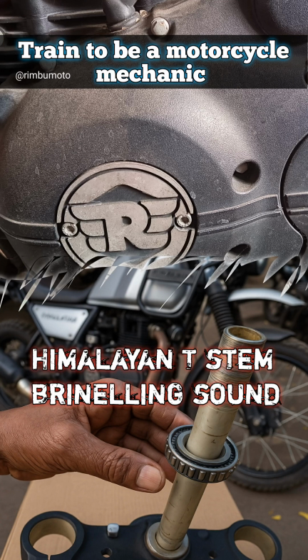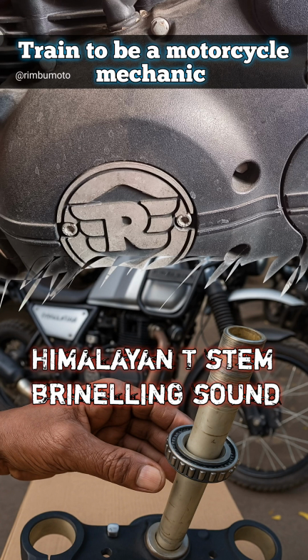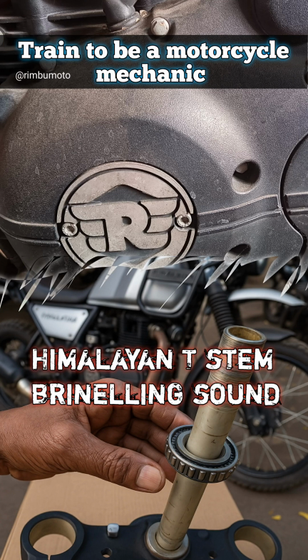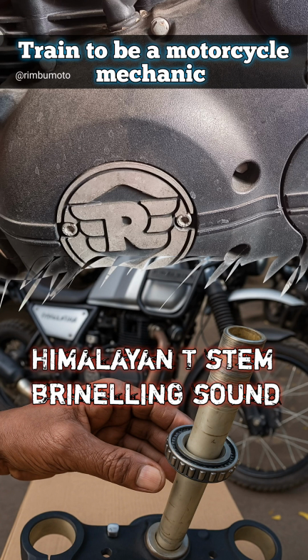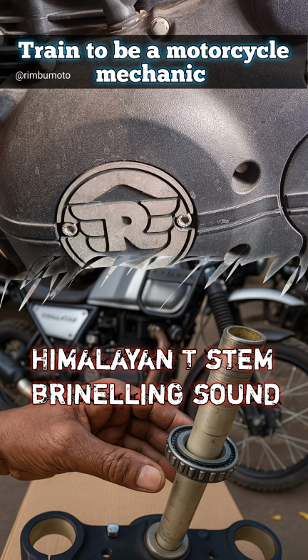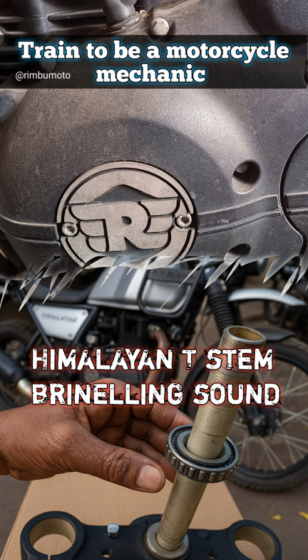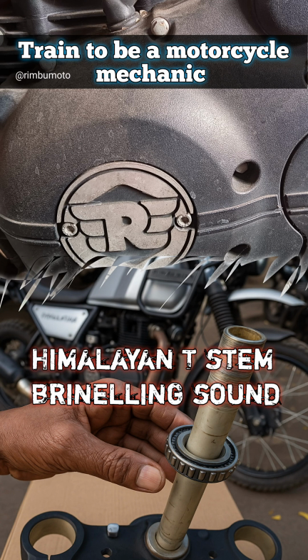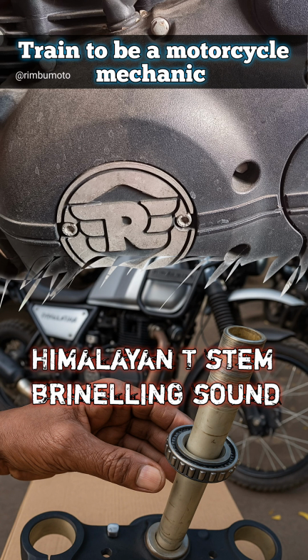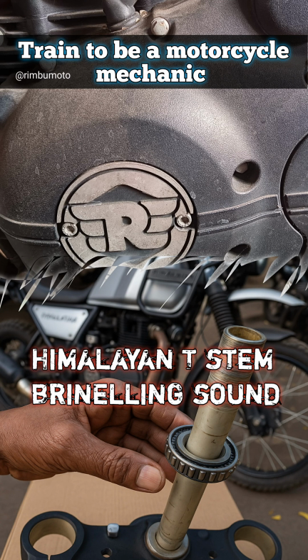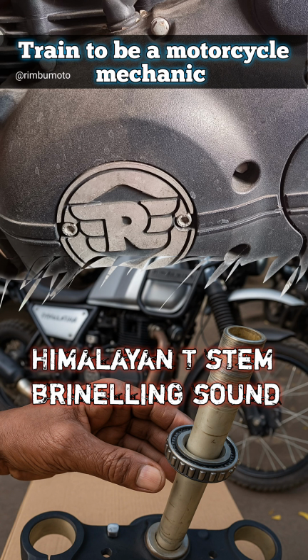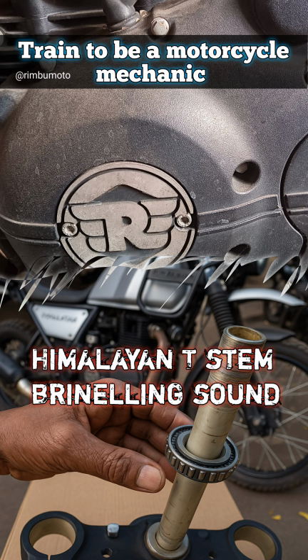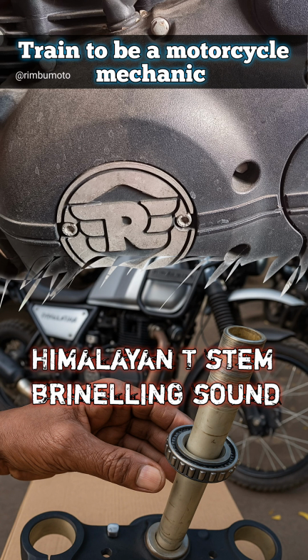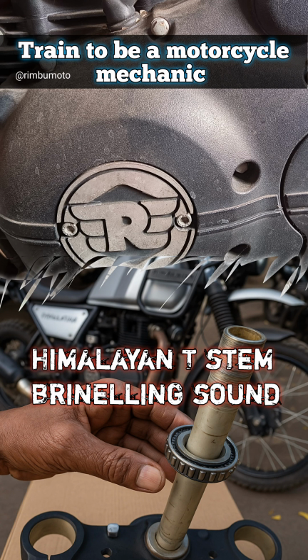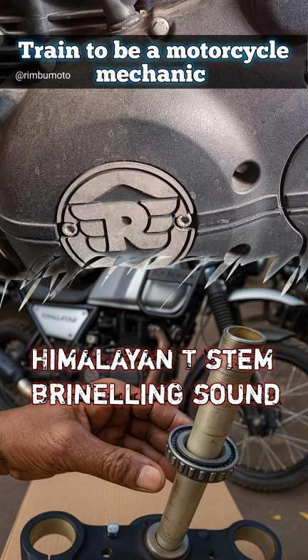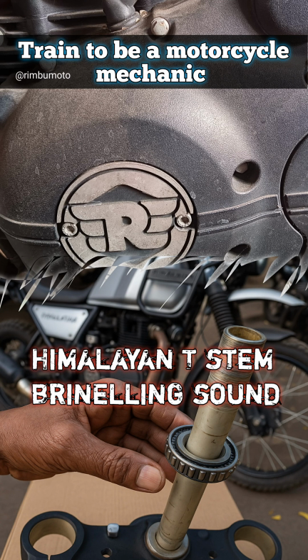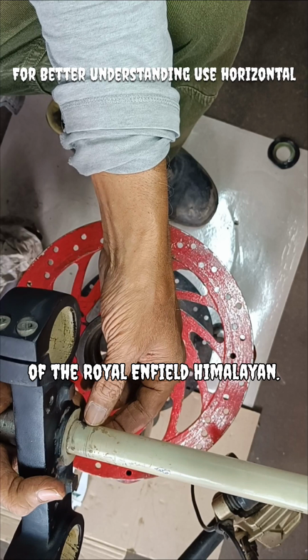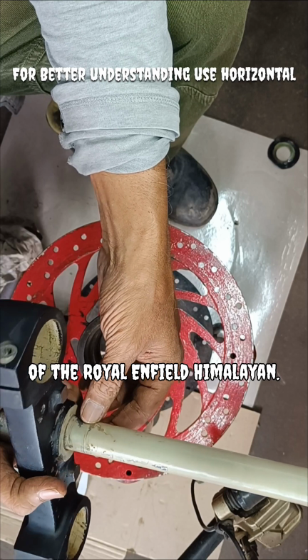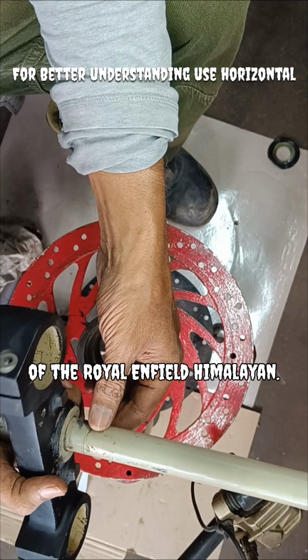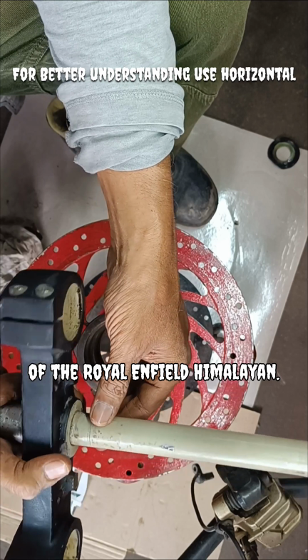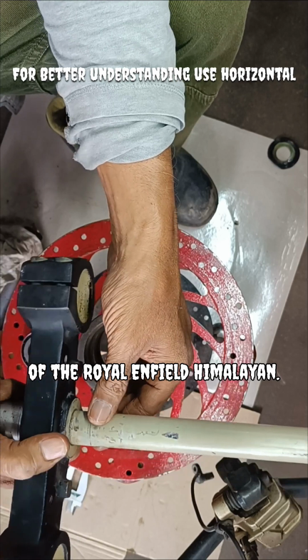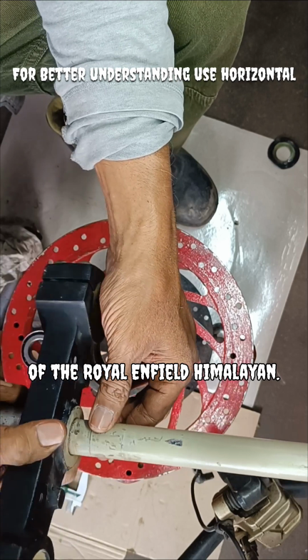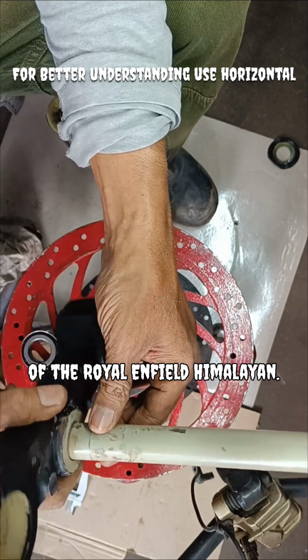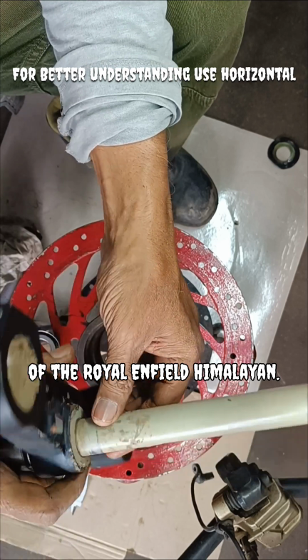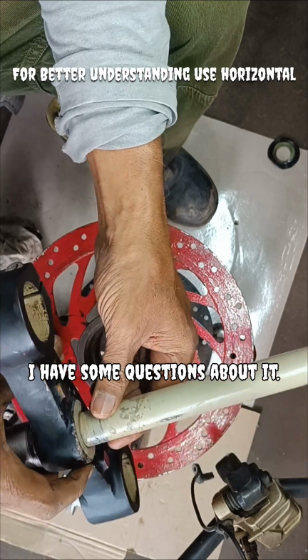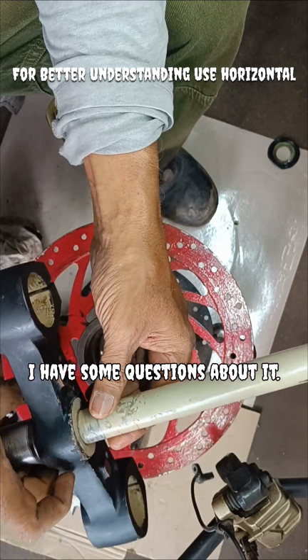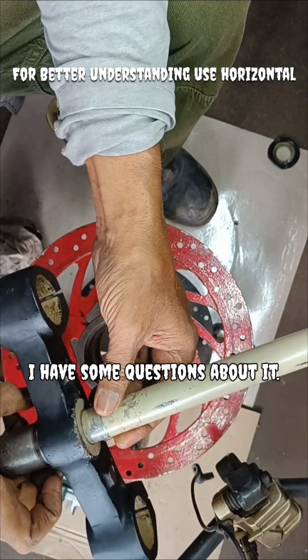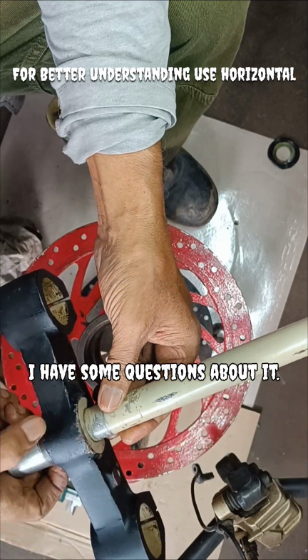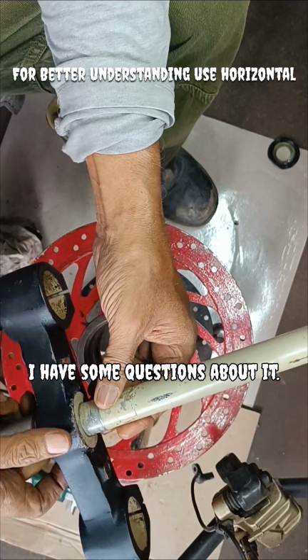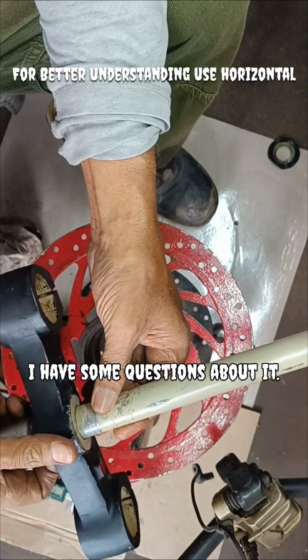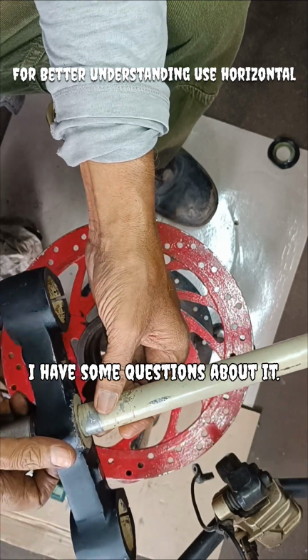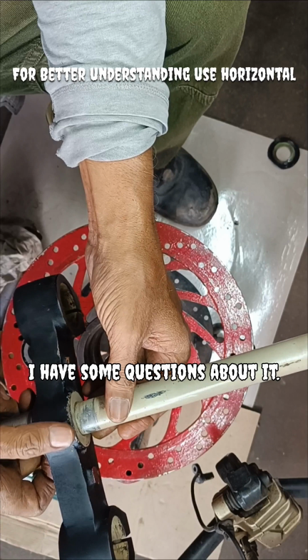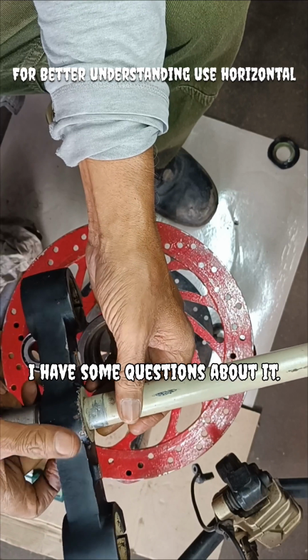This is the steering system of the Royal Enfield Himalayan. I have some questions about it.